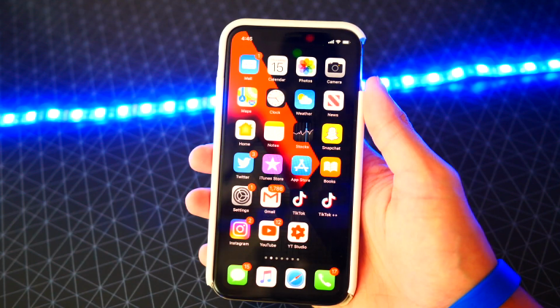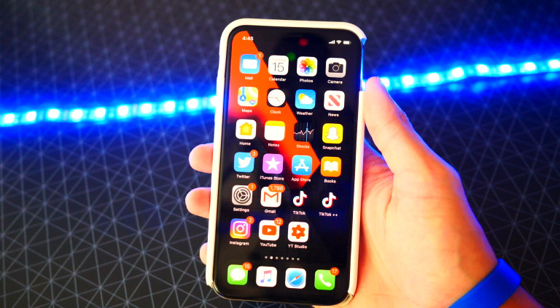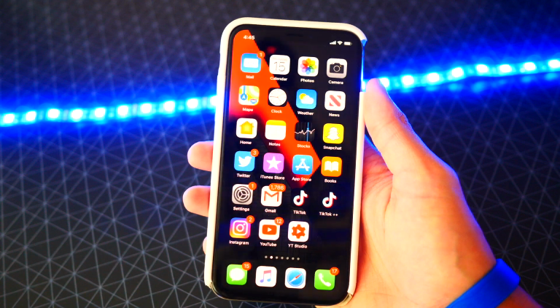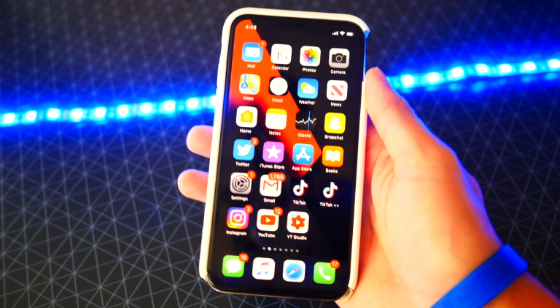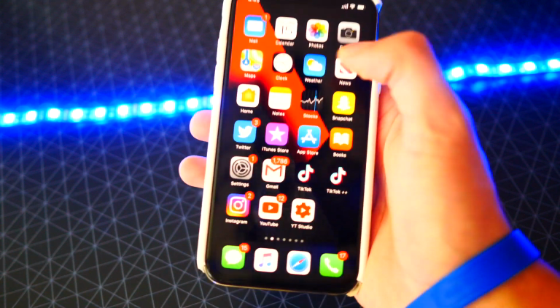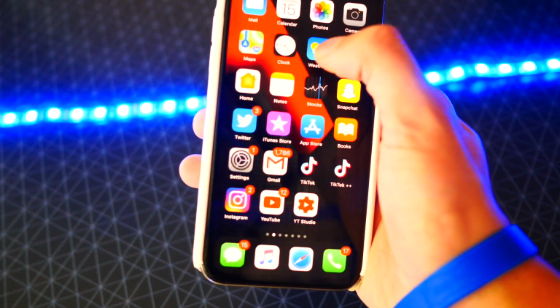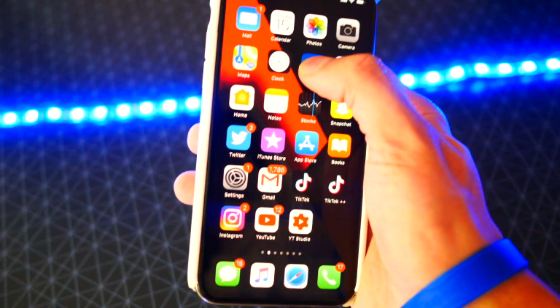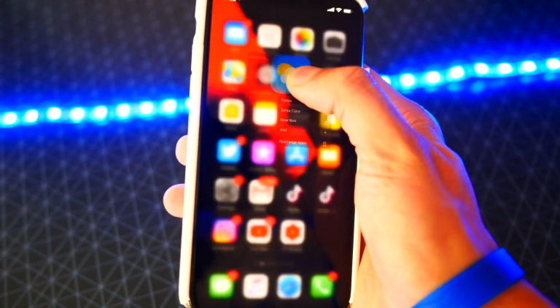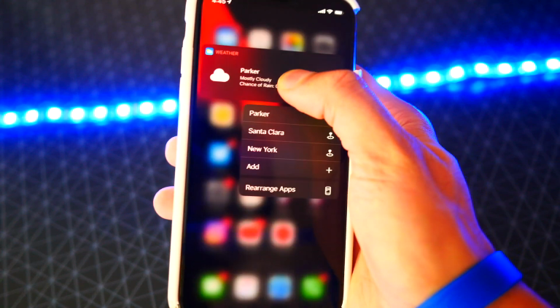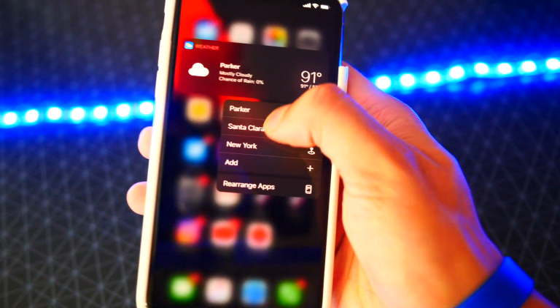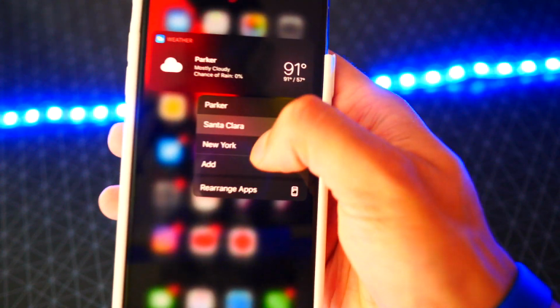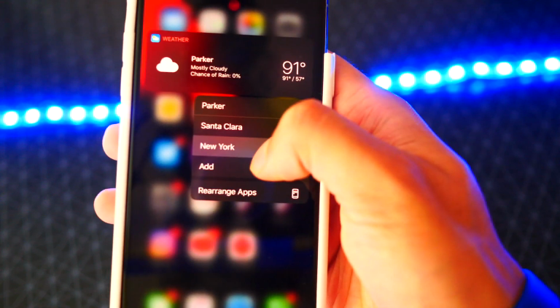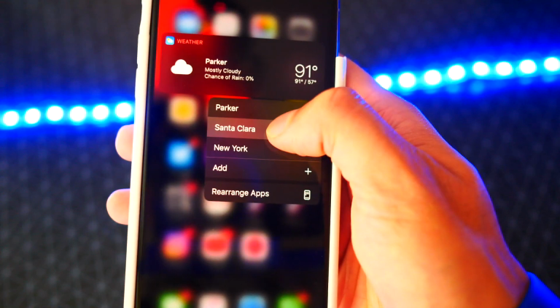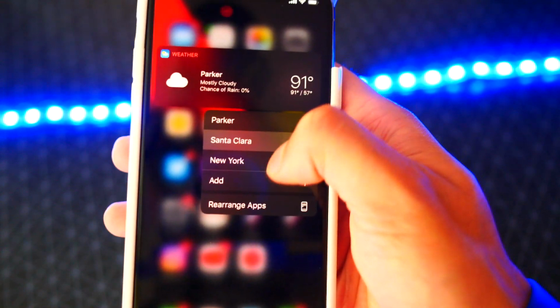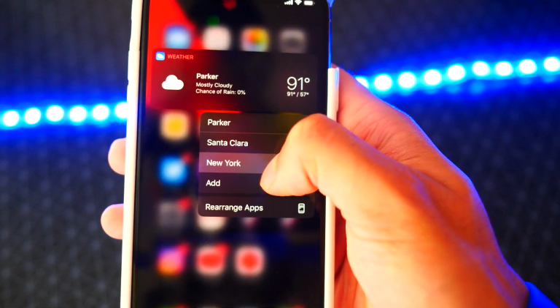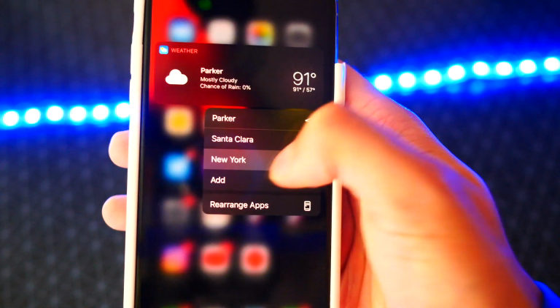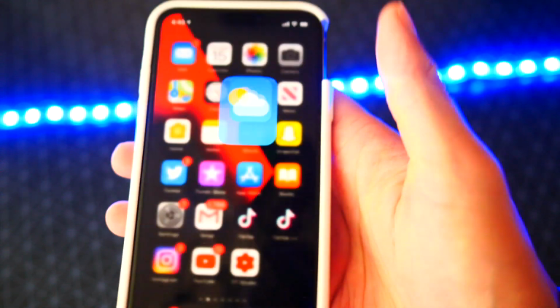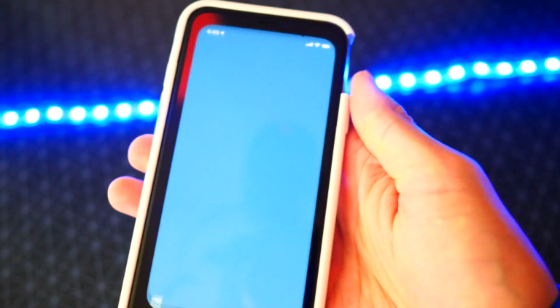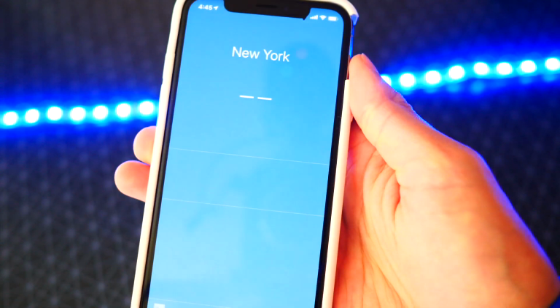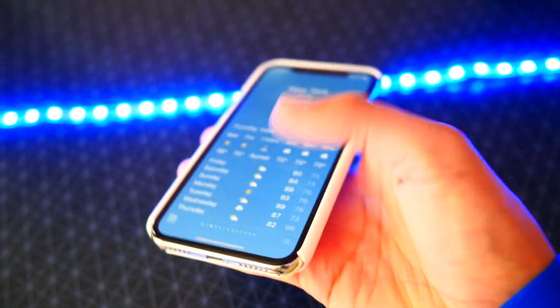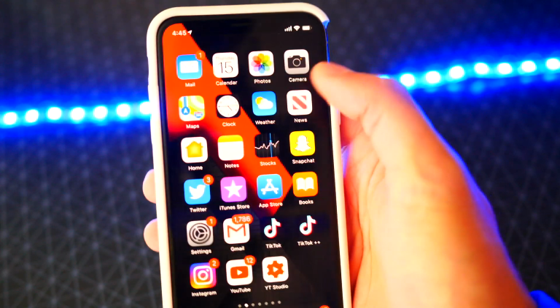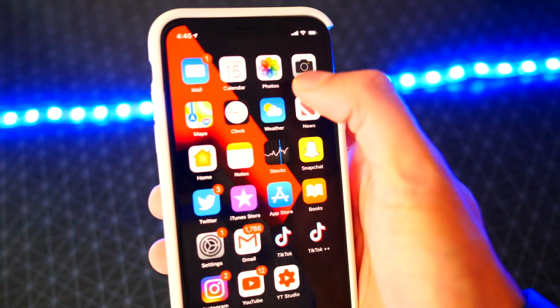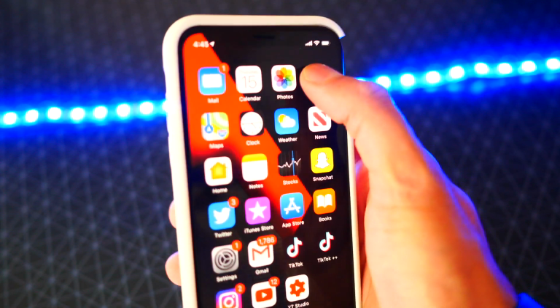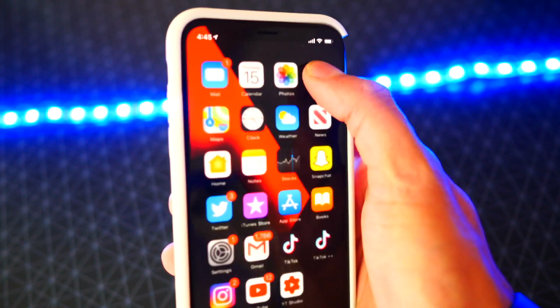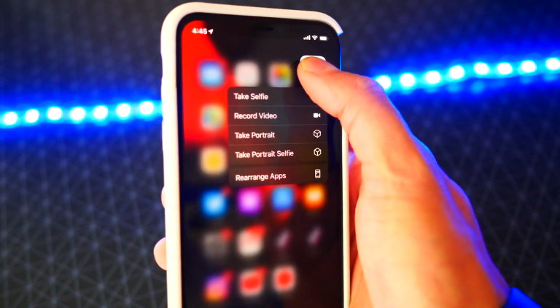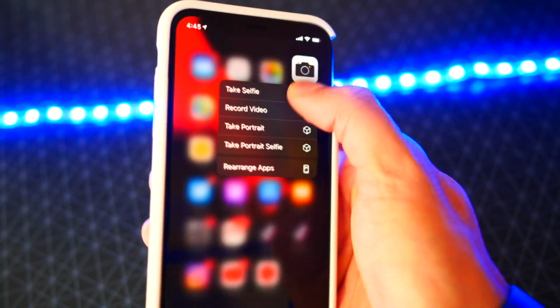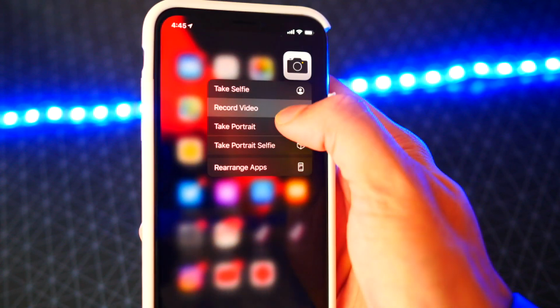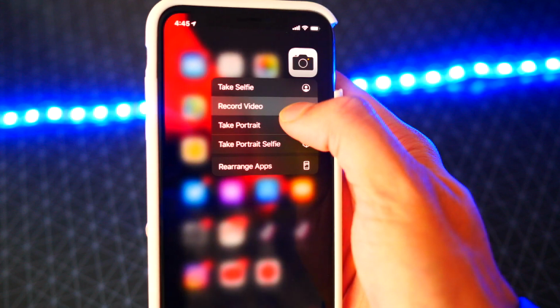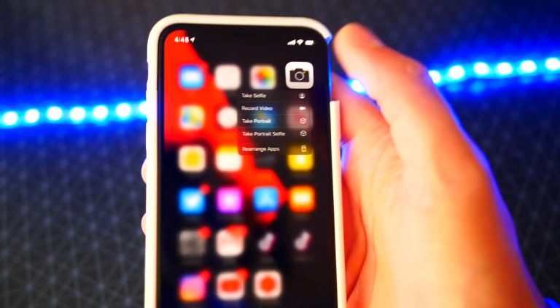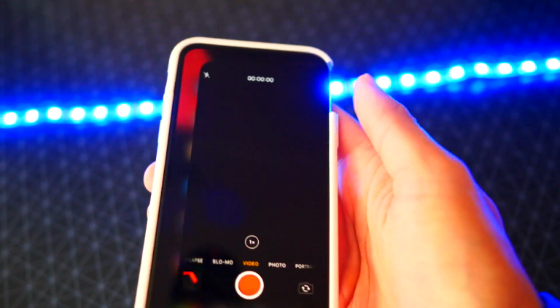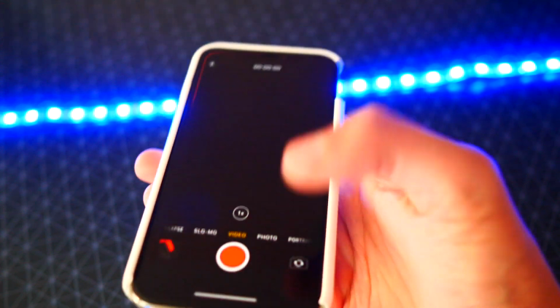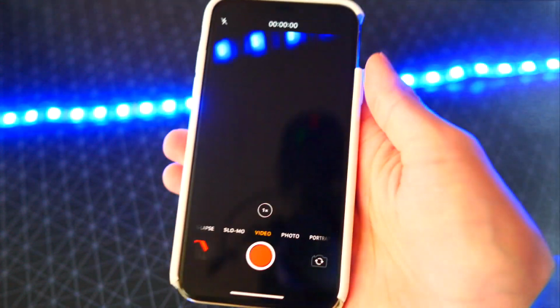Now here's a bonus: when you 3D Touch, you no longer have to lift your finger. Just 3D Touch, slide your finger up, let go. It's so much faster.